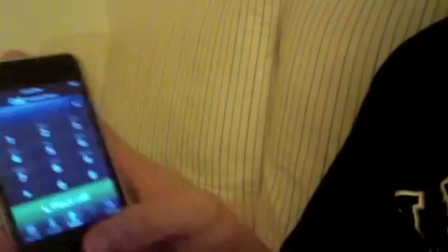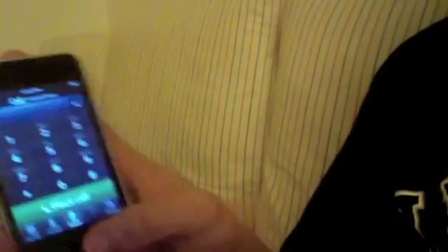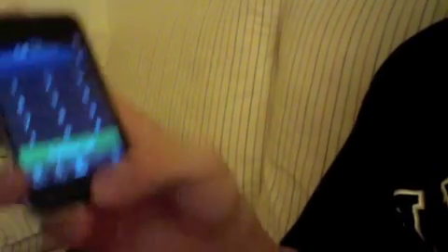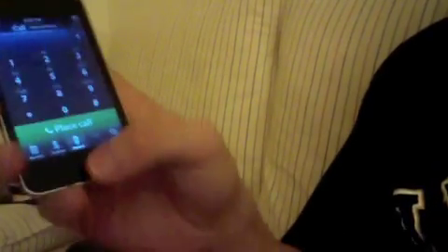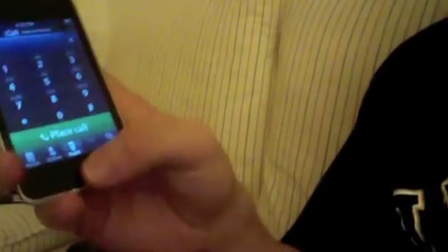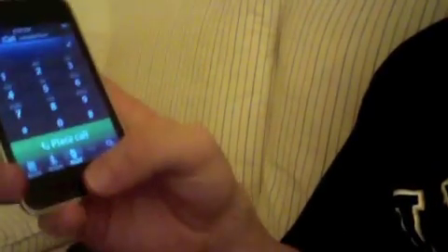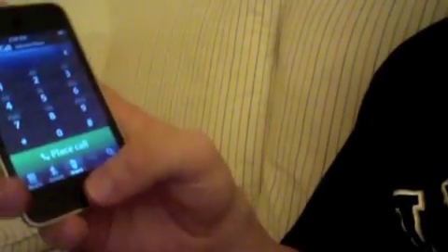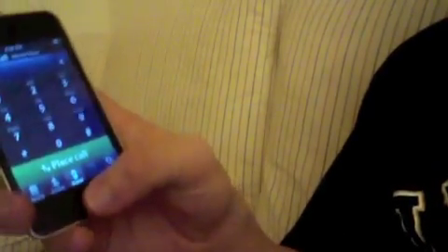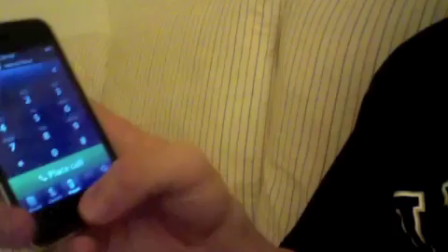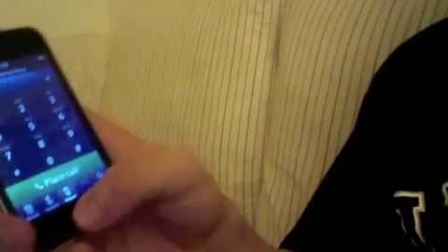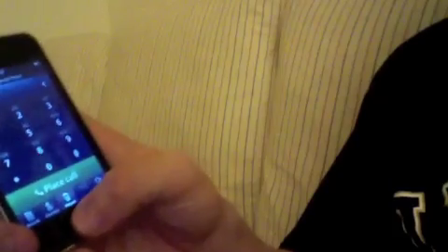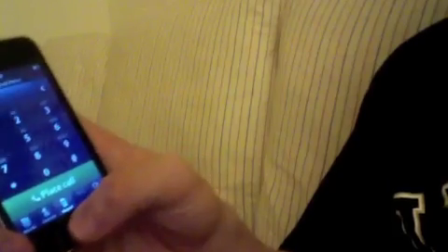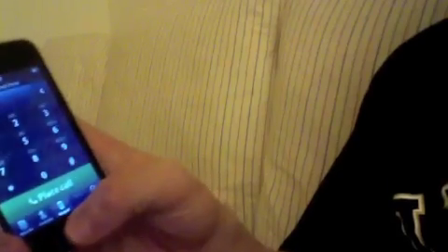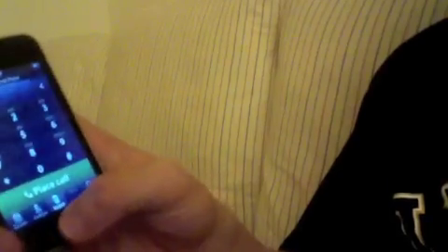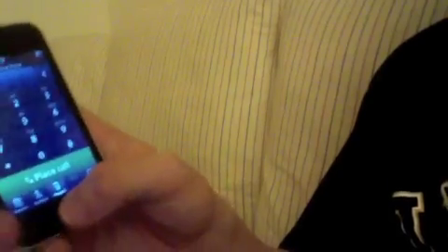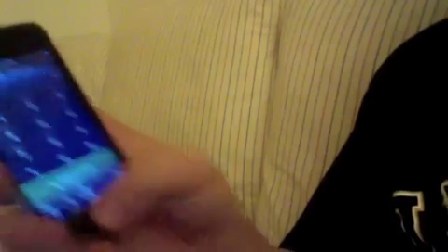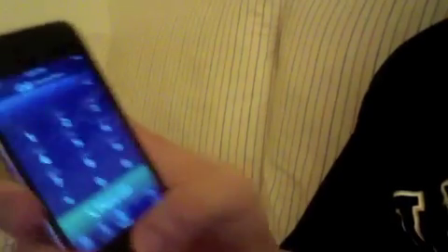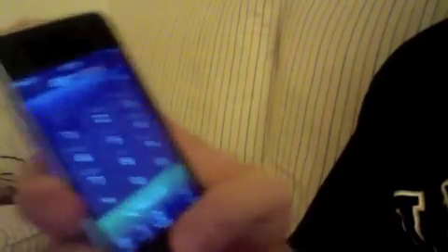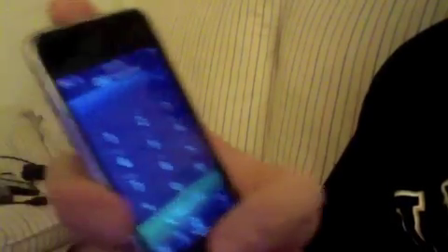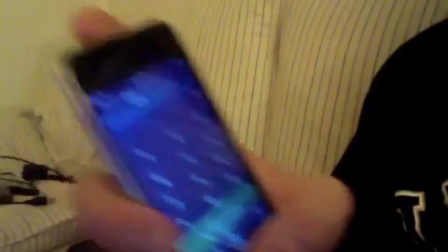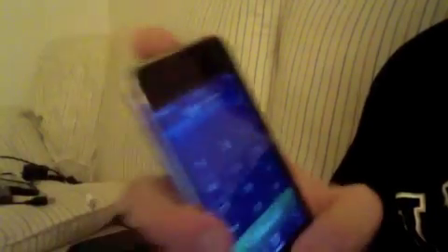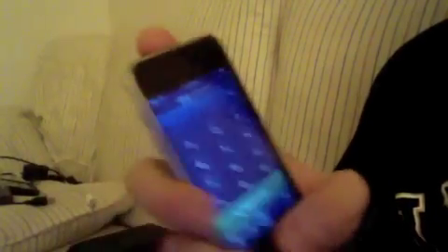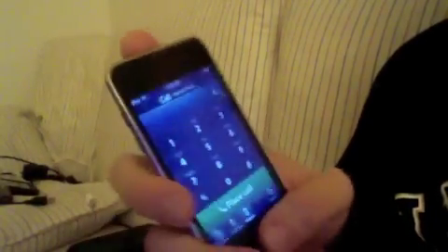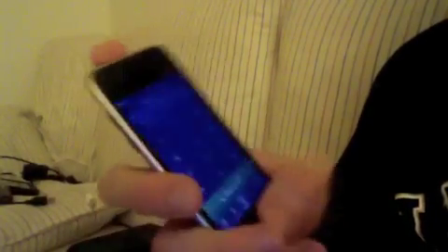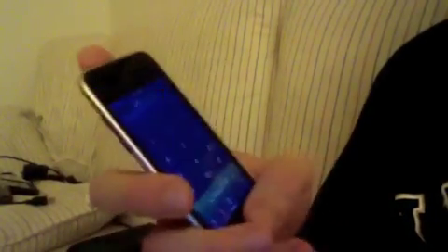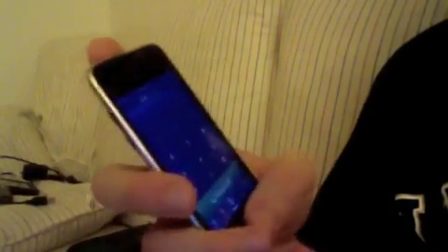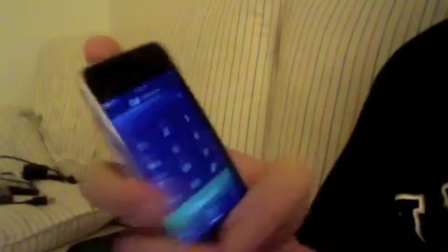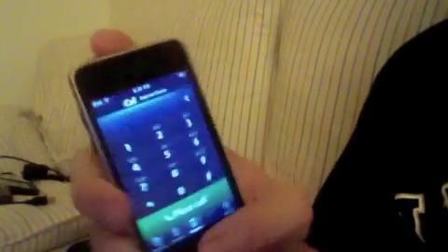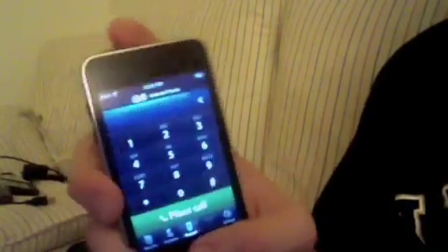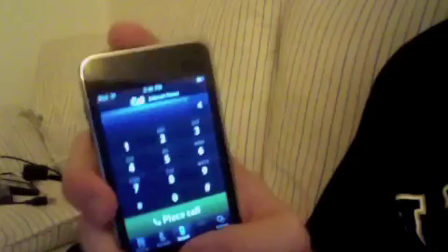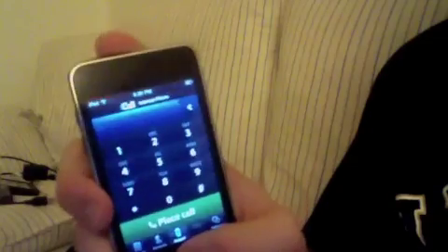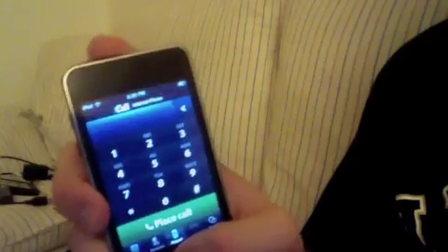So that's how you make free calls on your iPod Touch. Rate, comment, subscribe guys. If you have any questions, just leave a comment.